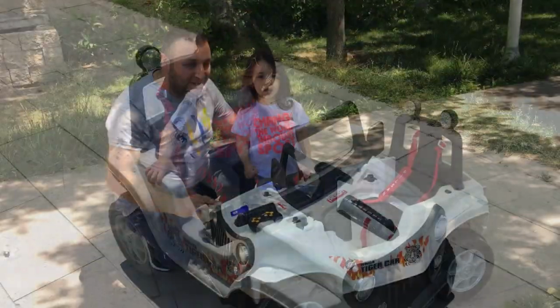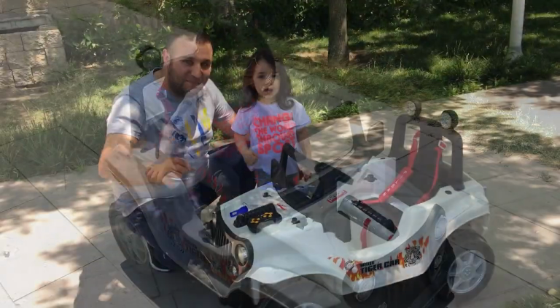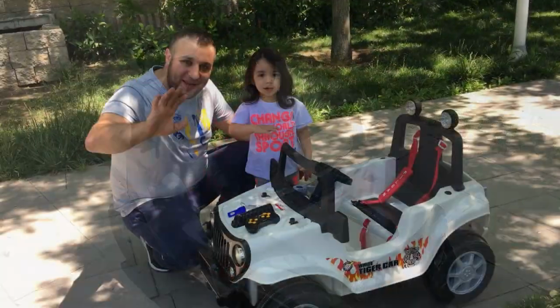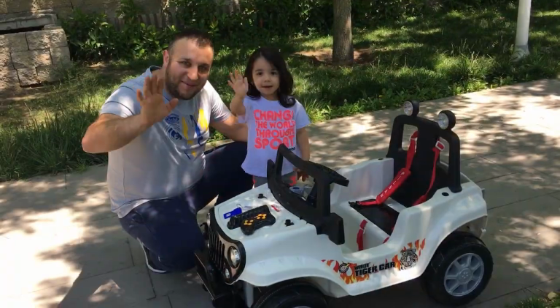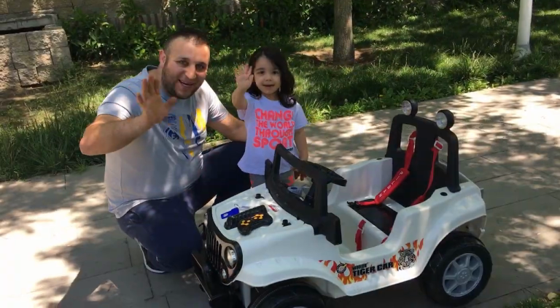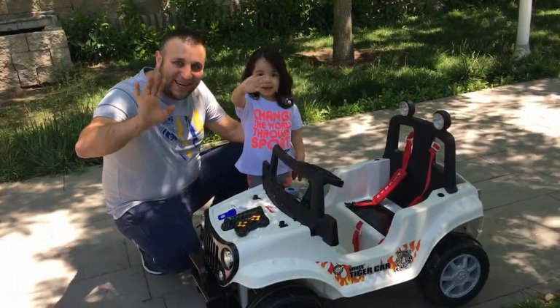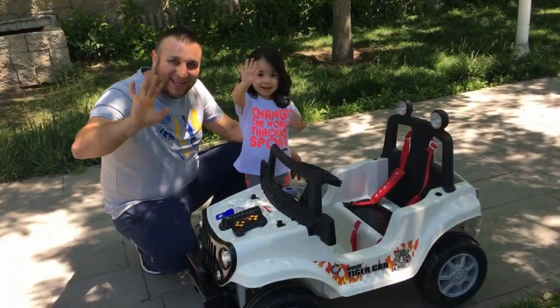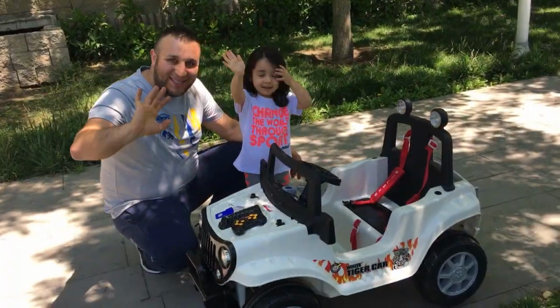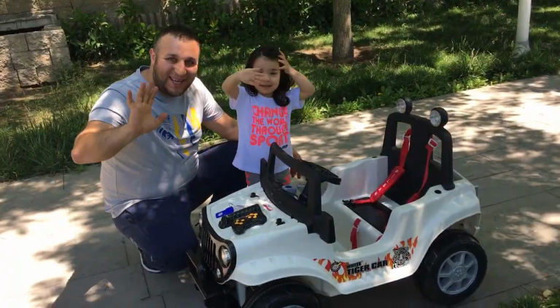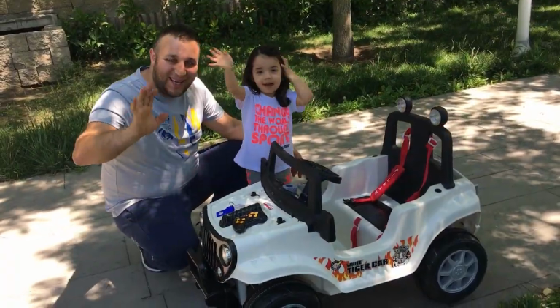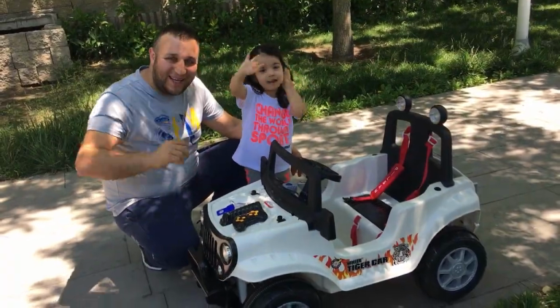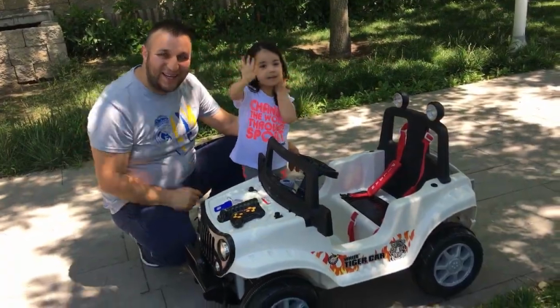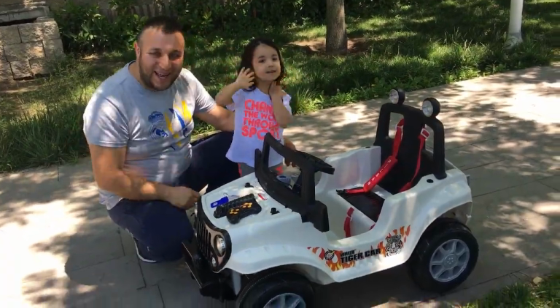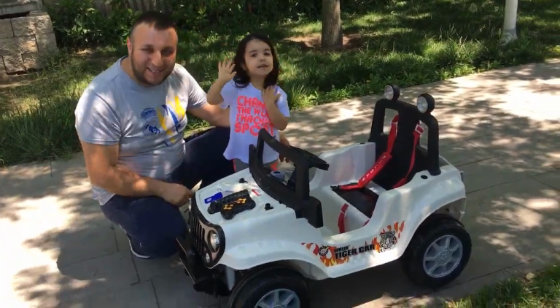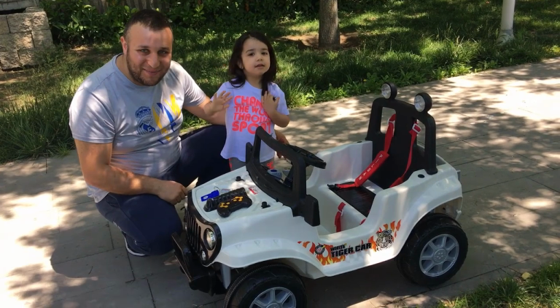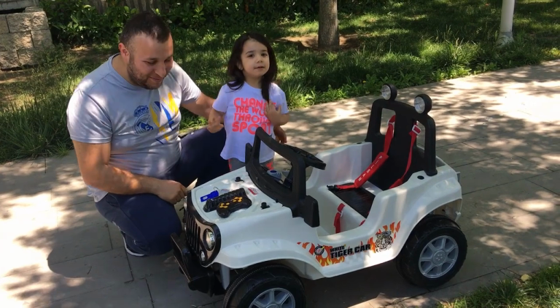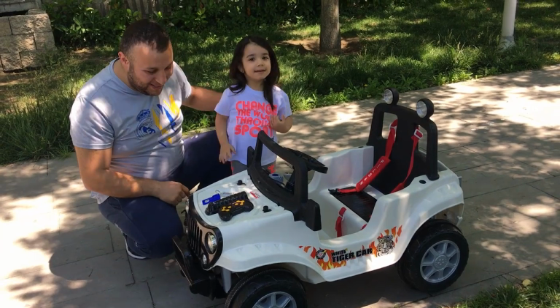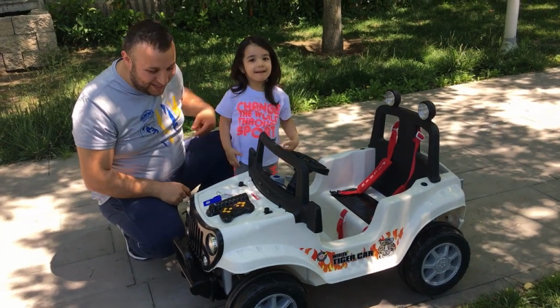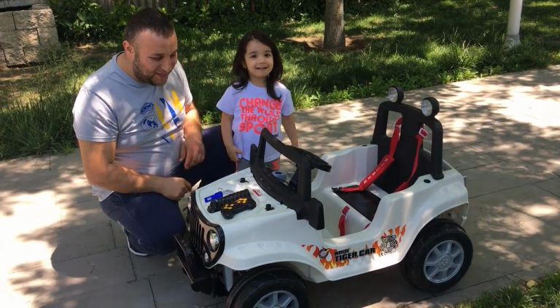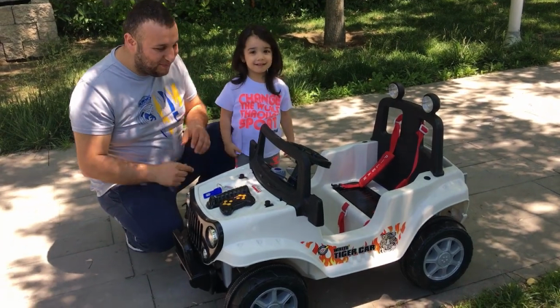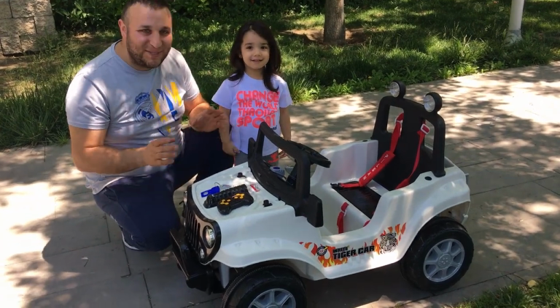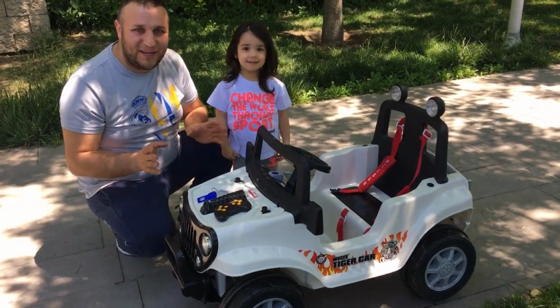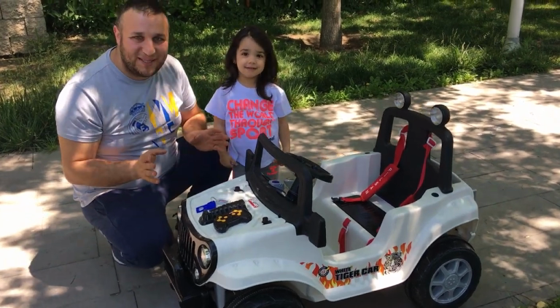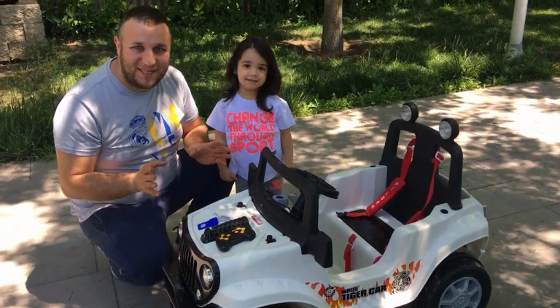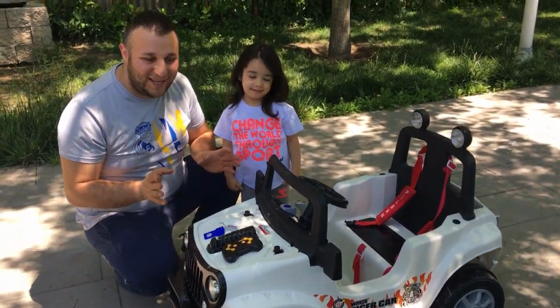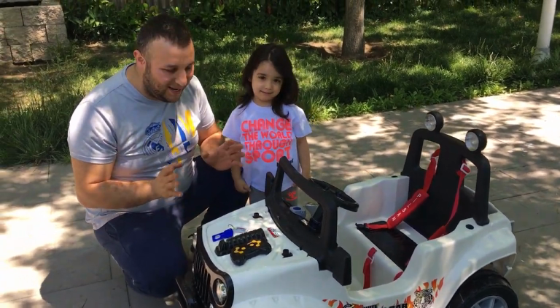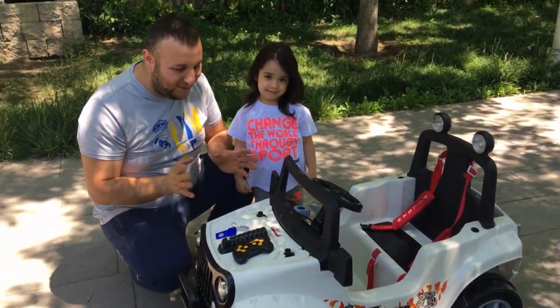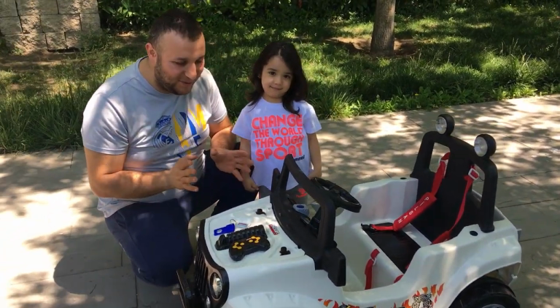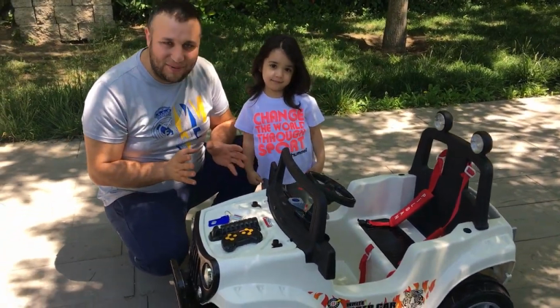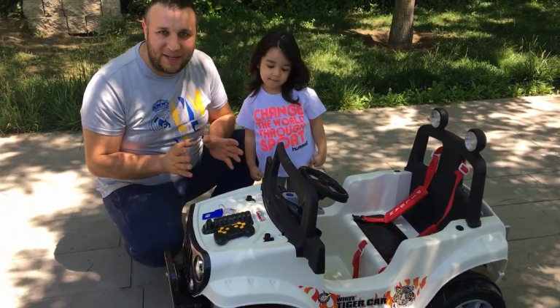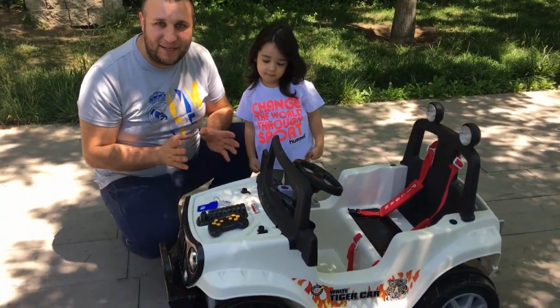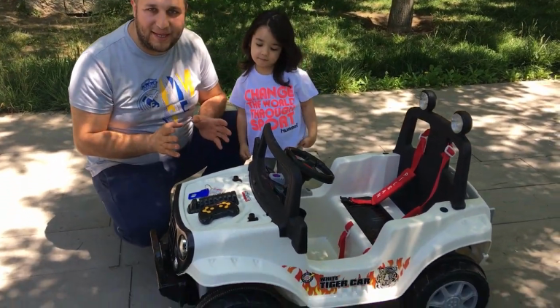Merhabalar arkadaşlar, herkese merhabalar! Biz Prenses Zehra'ya akül araba aldık.